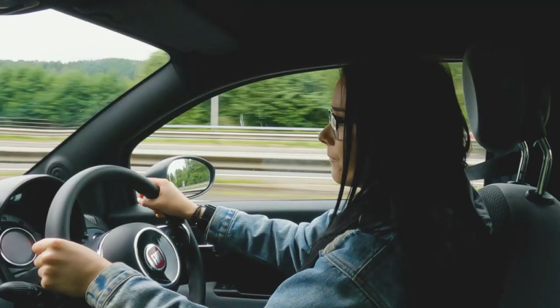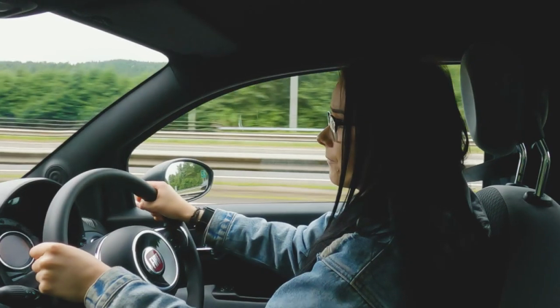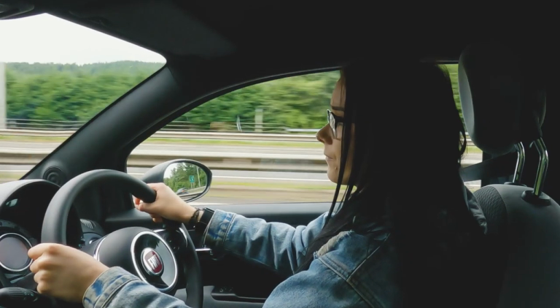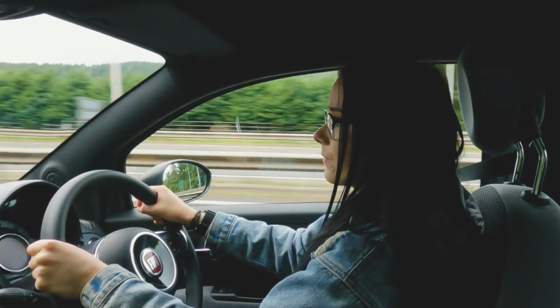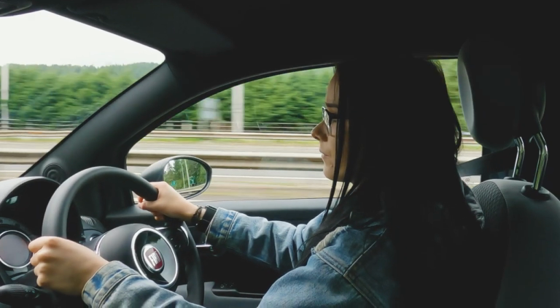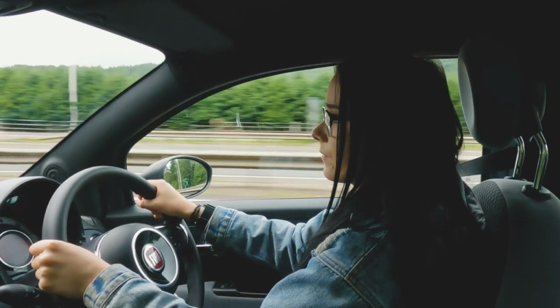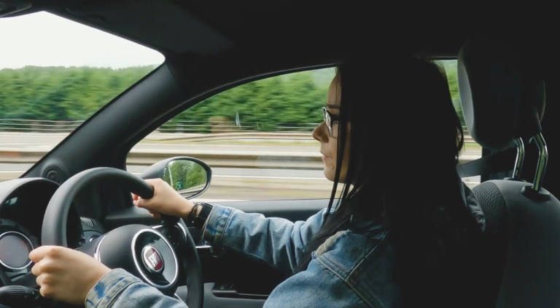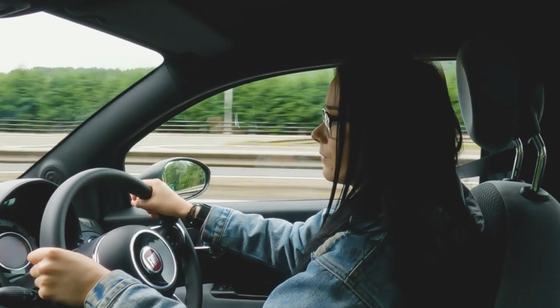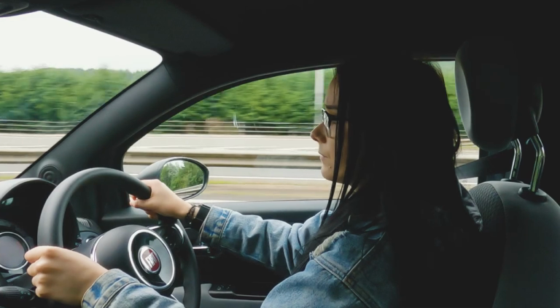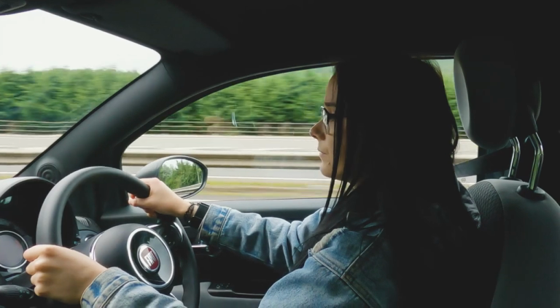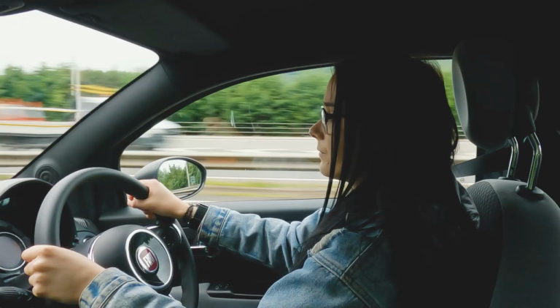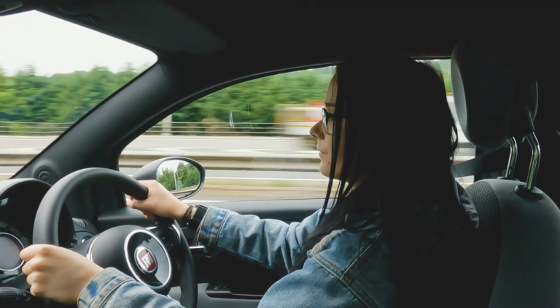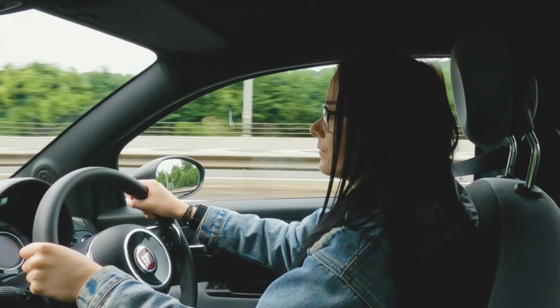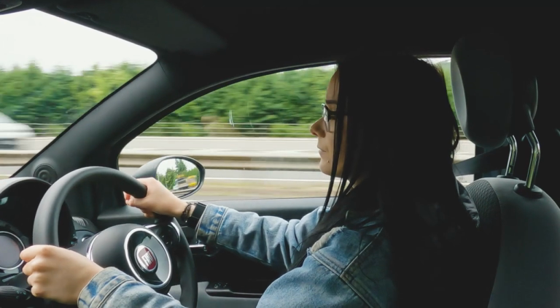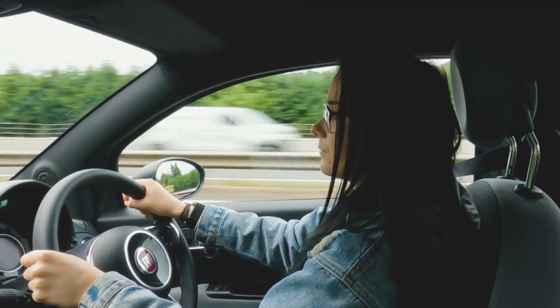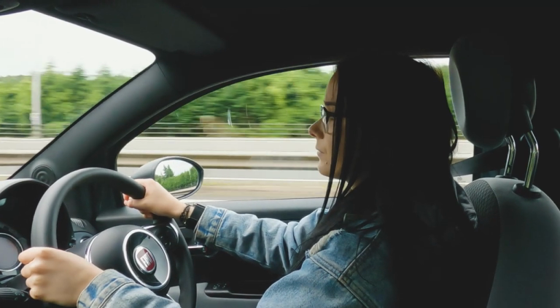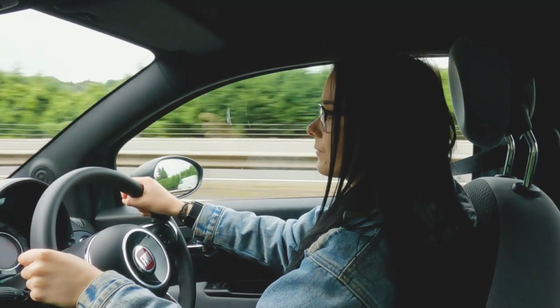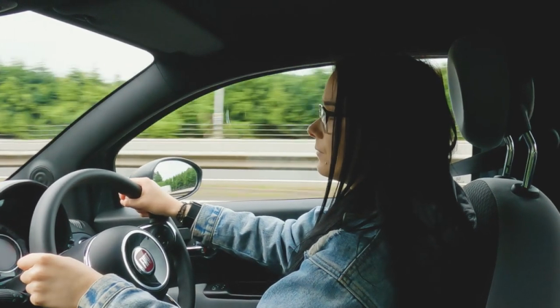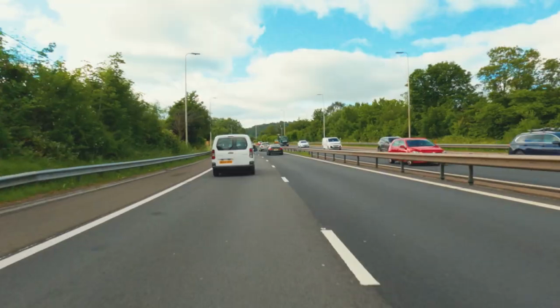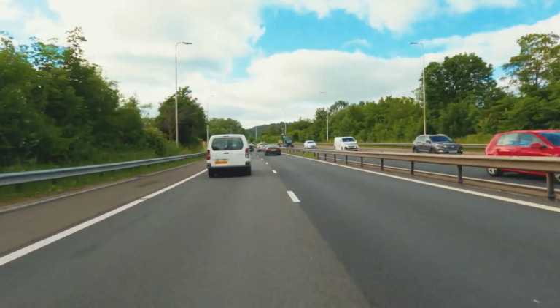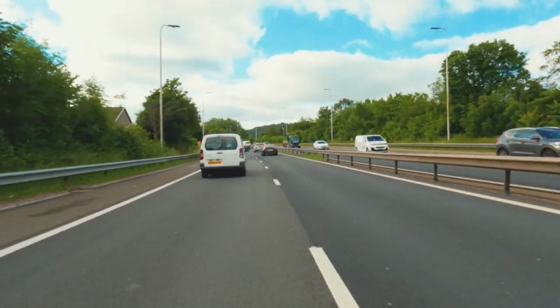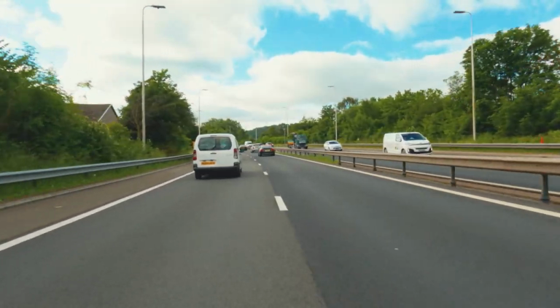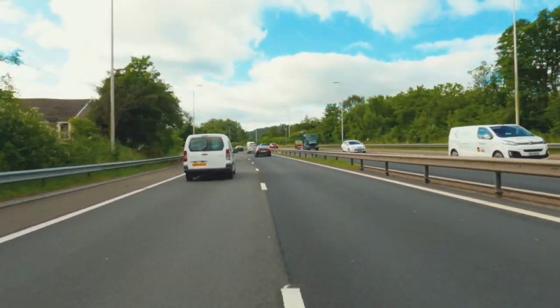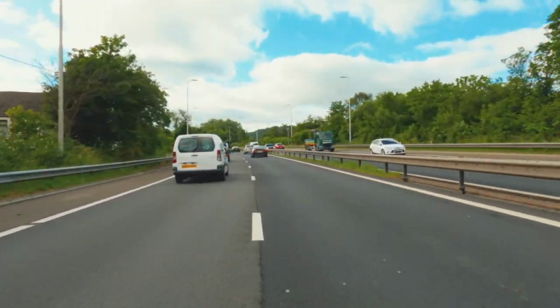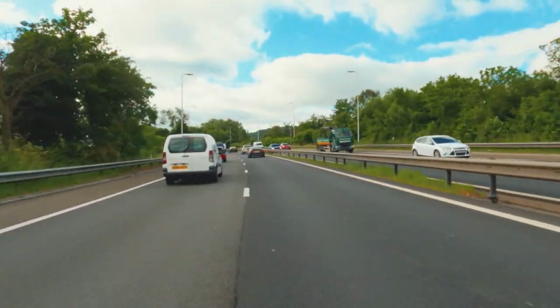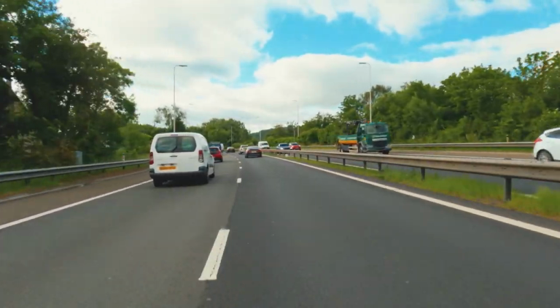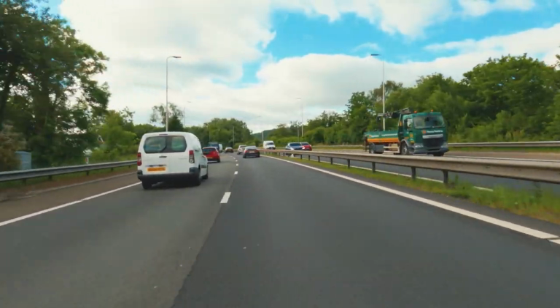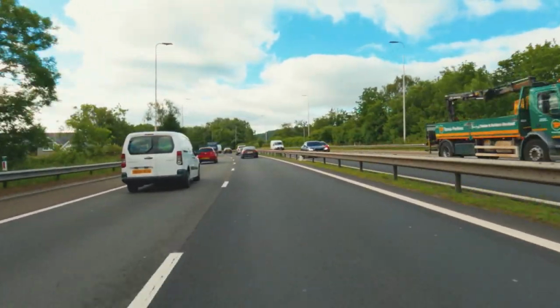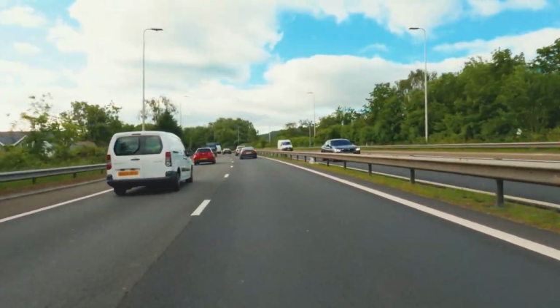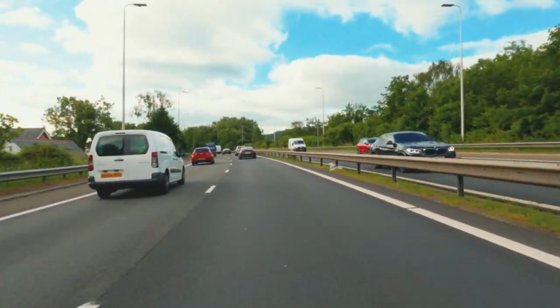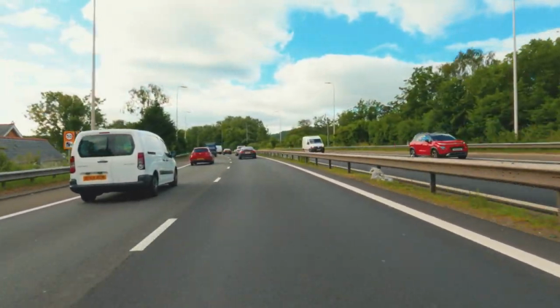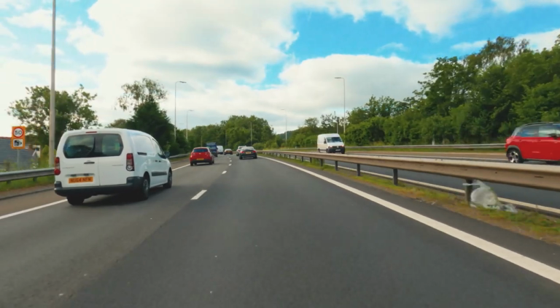Where there are multiple lanes, stick to the left-hand lane unless you're overtaking, turning right, or the road markings tell you otherwise.